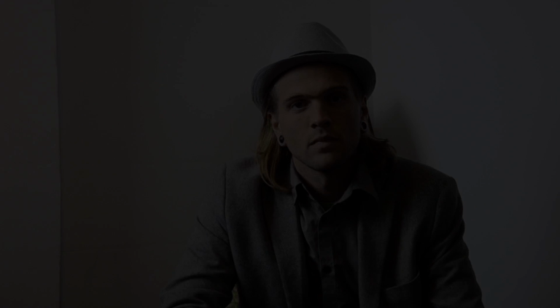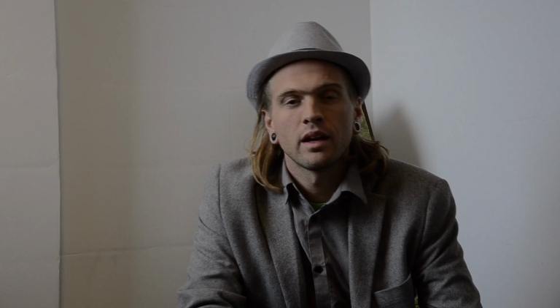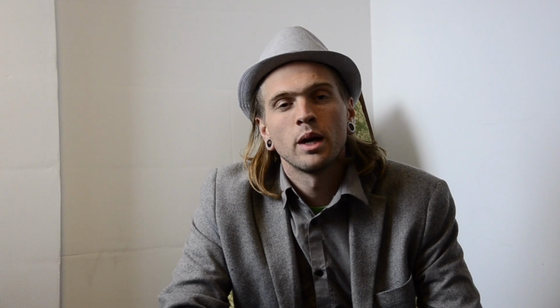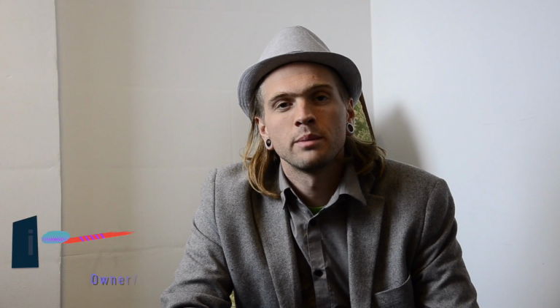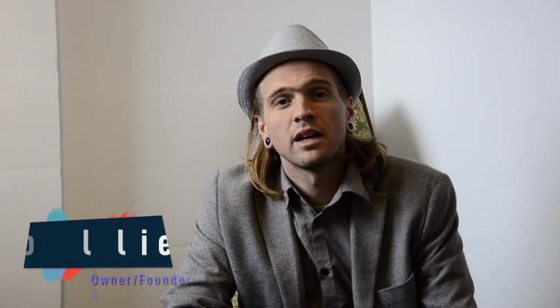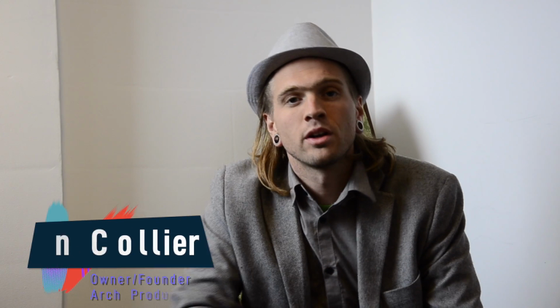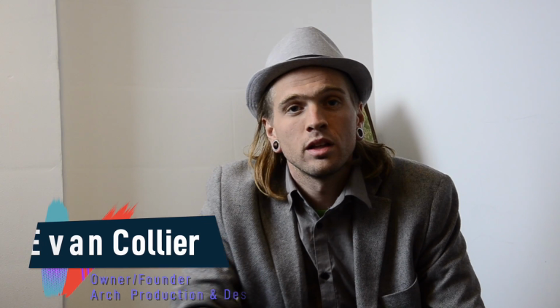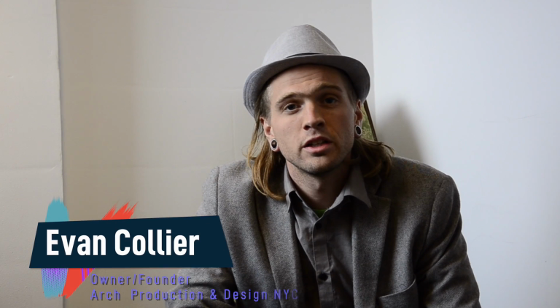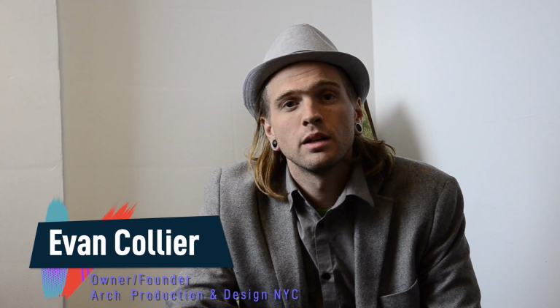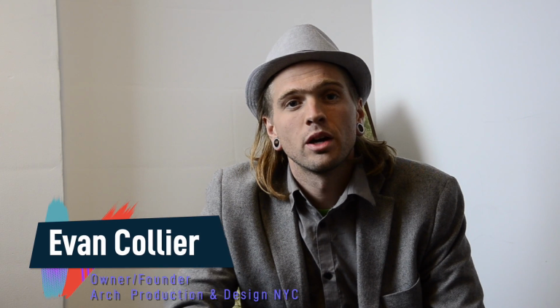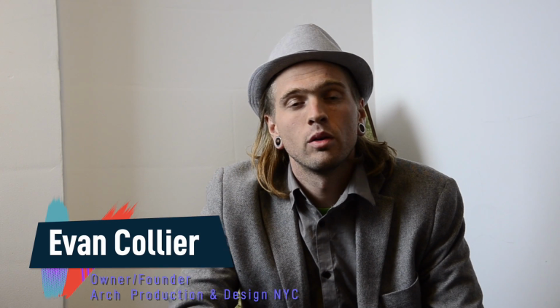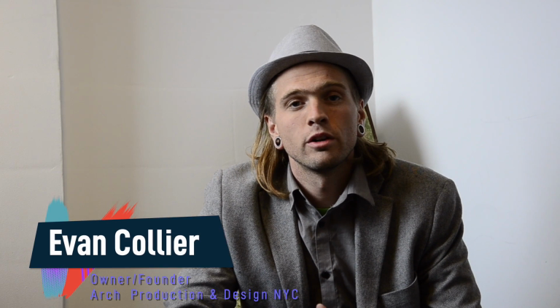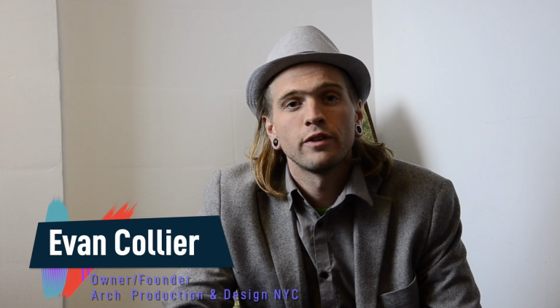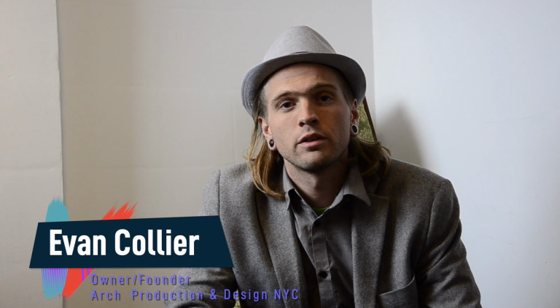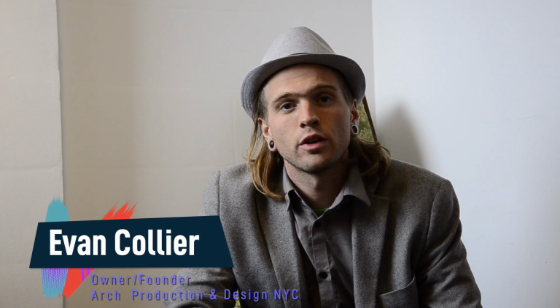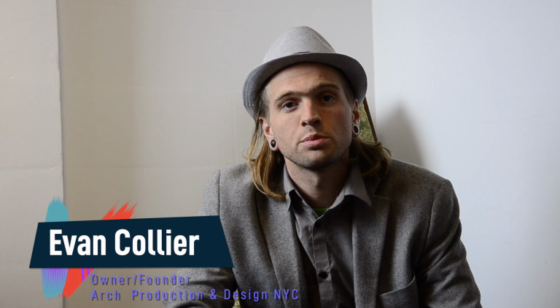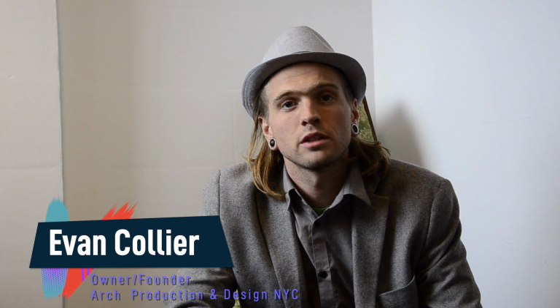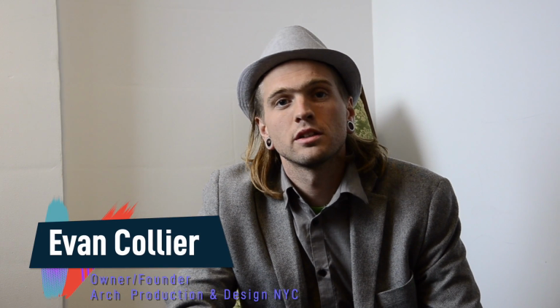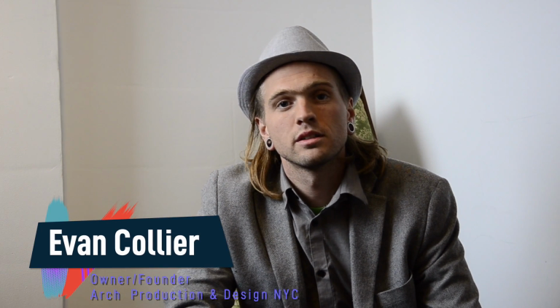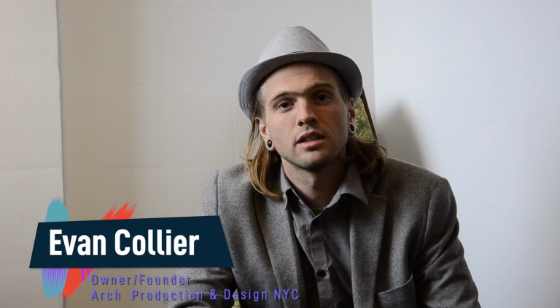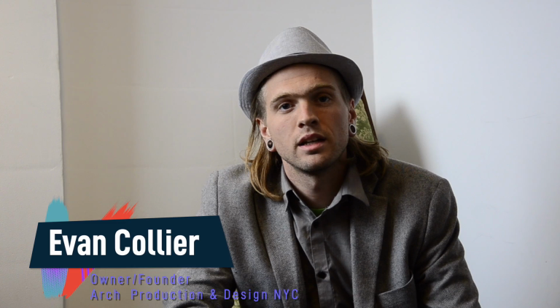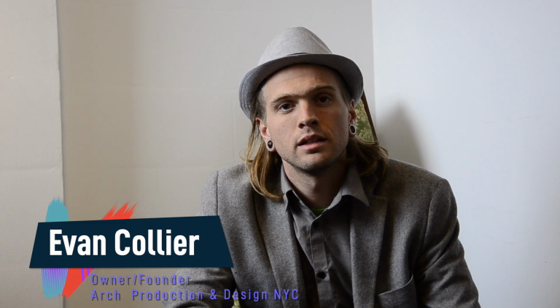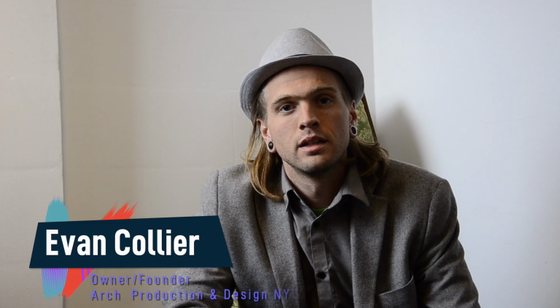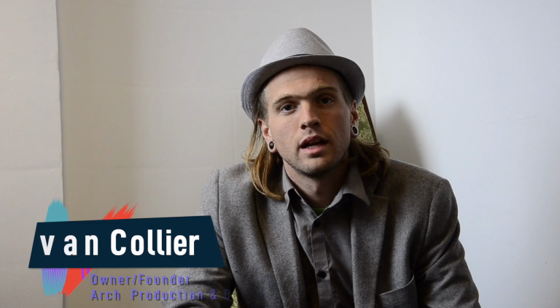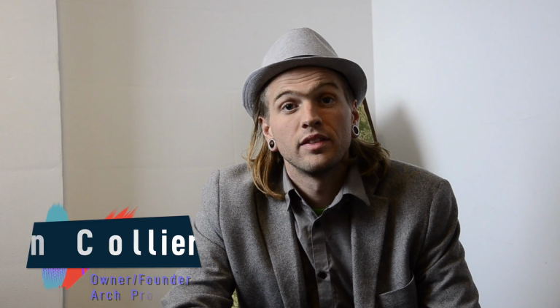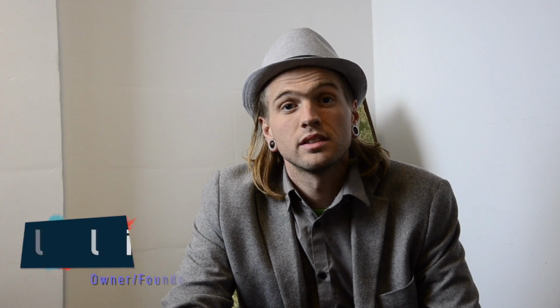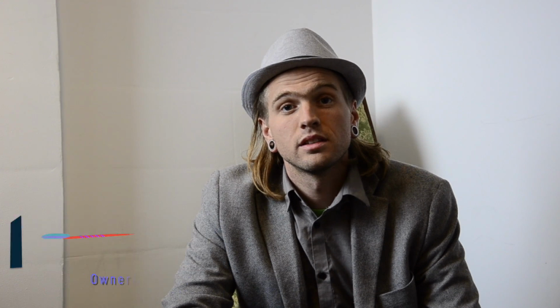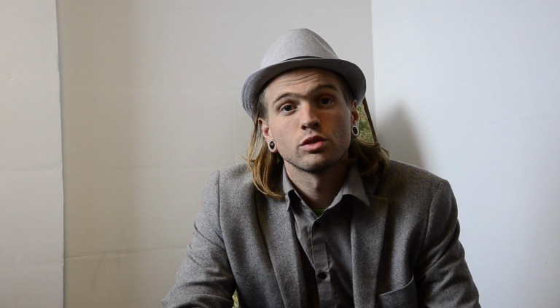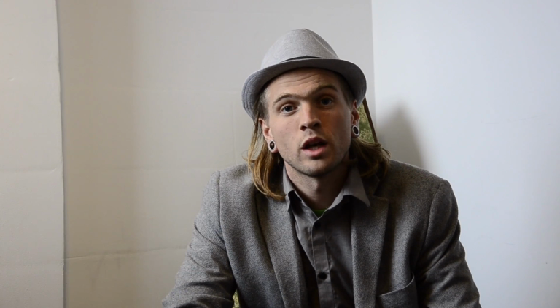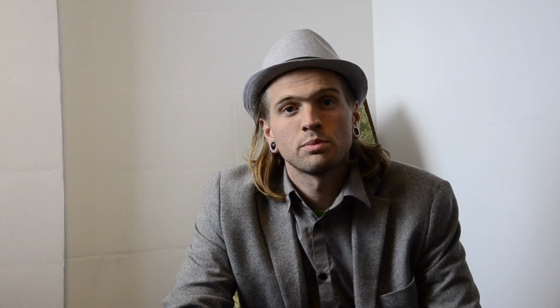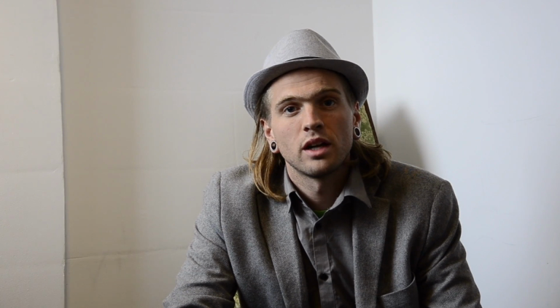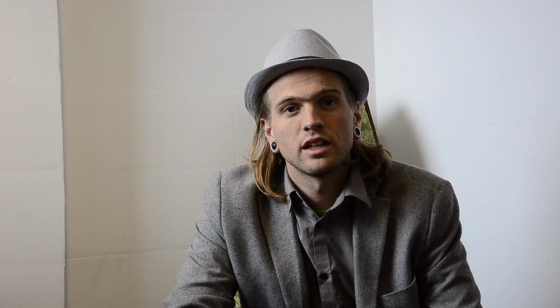Hey, my name is Evan Collier. I'm the owner and founder of Art Production and Design, and this is the Swatch Project.